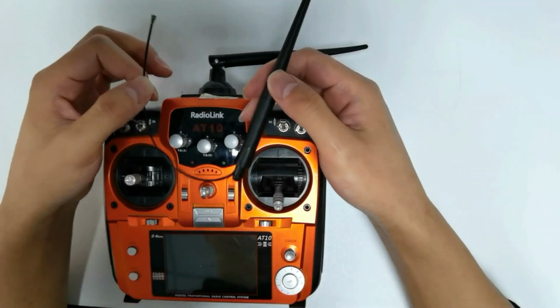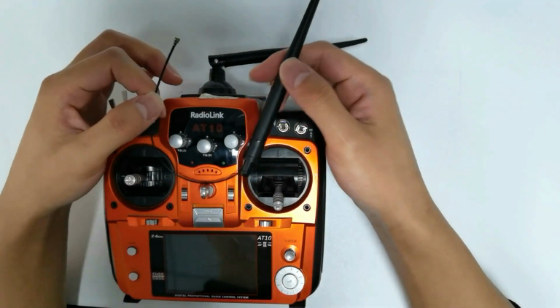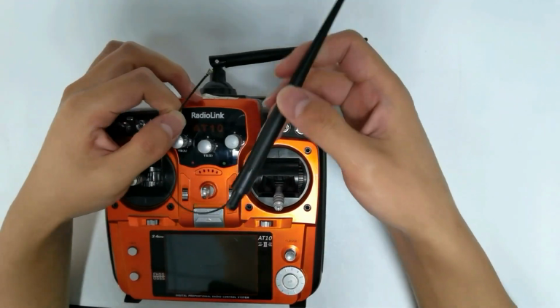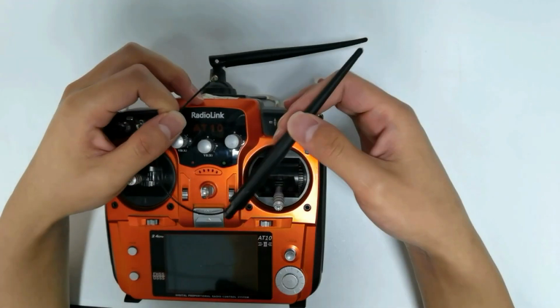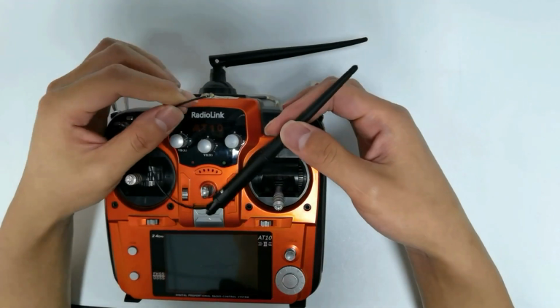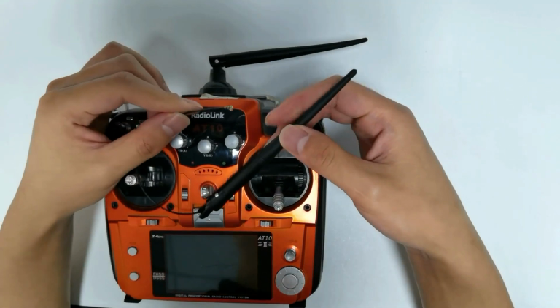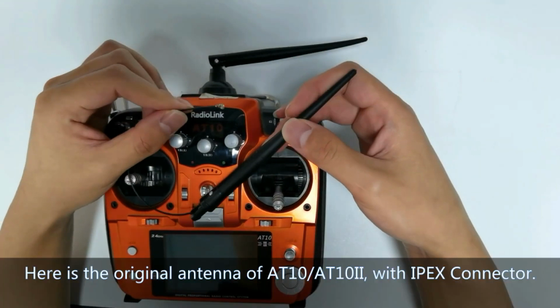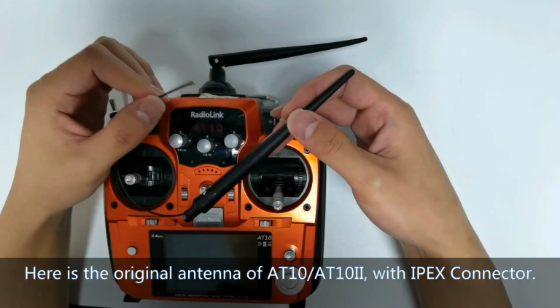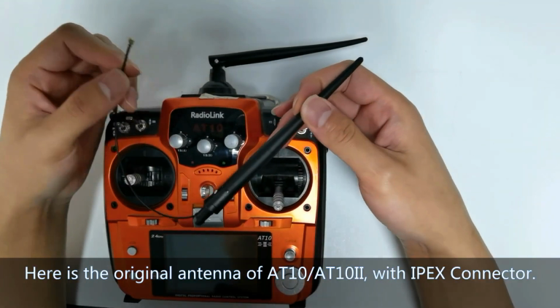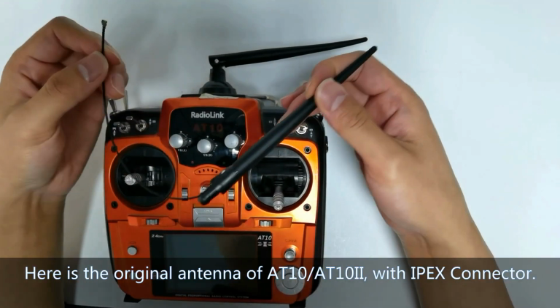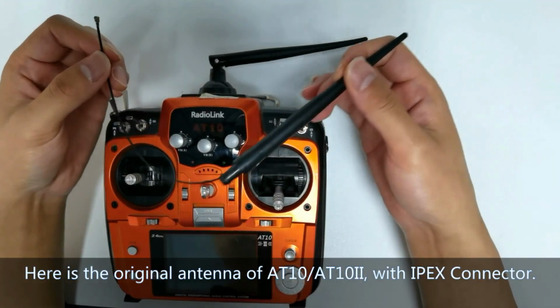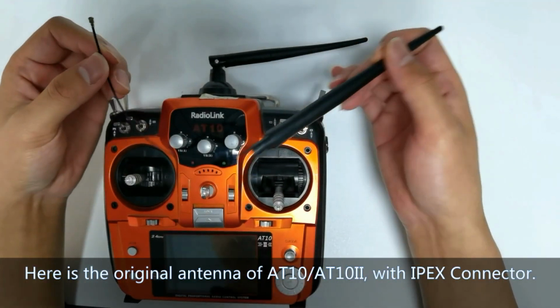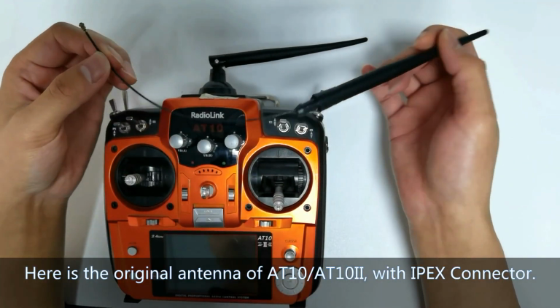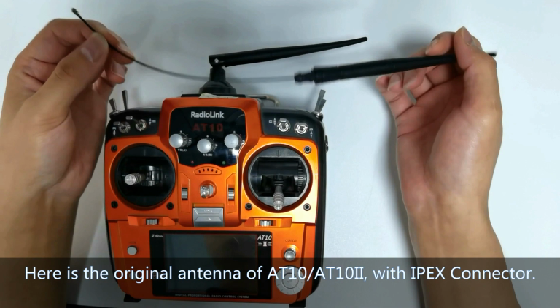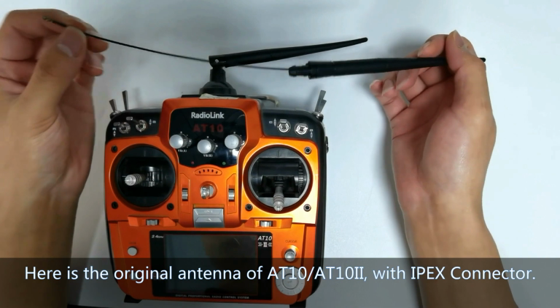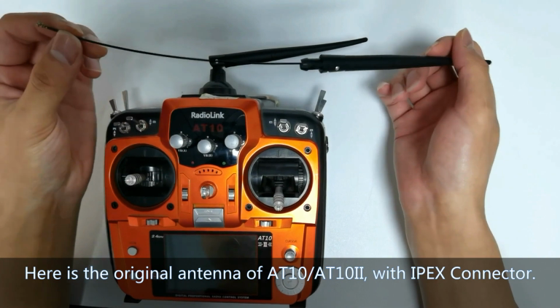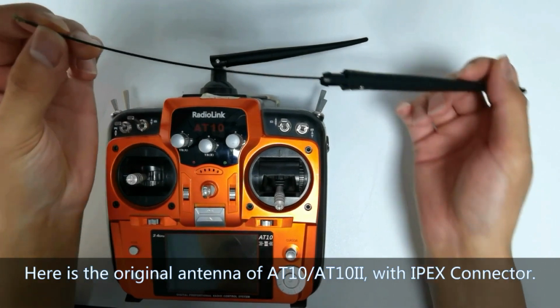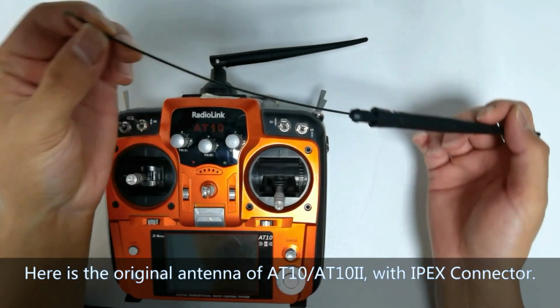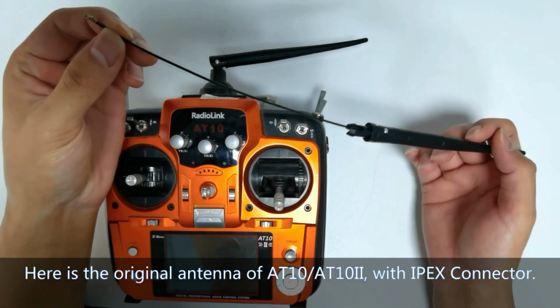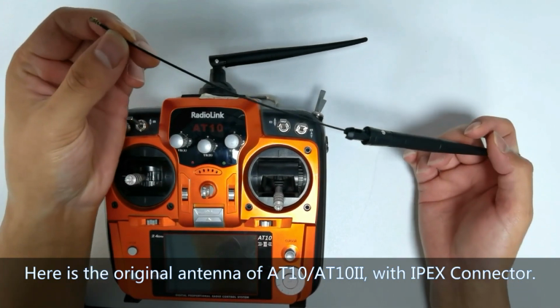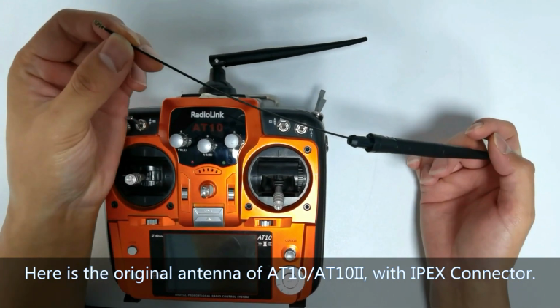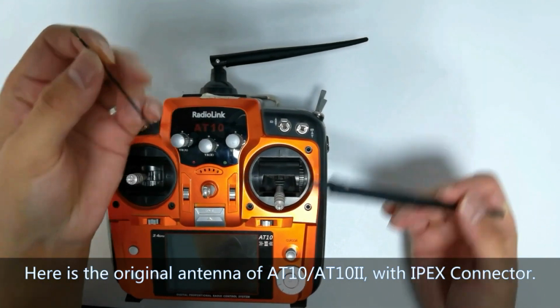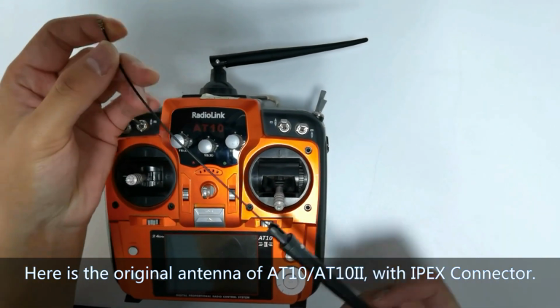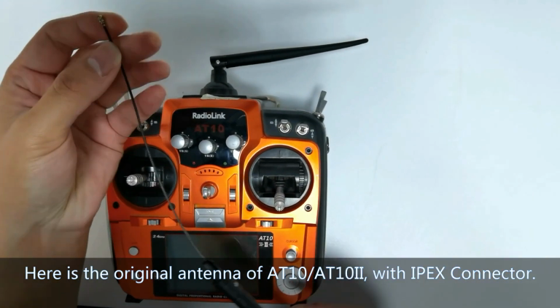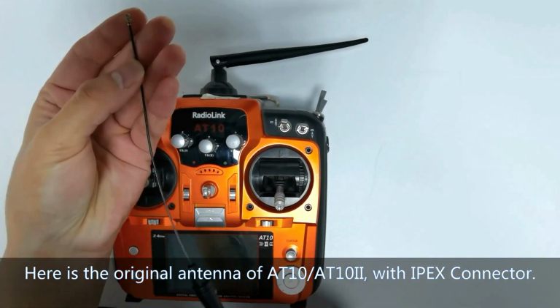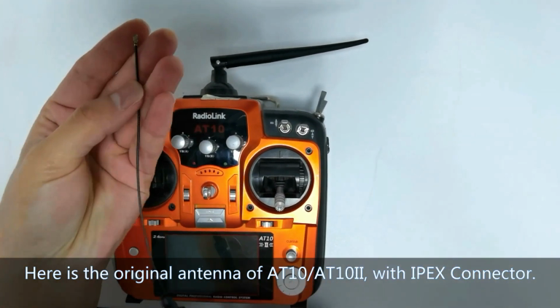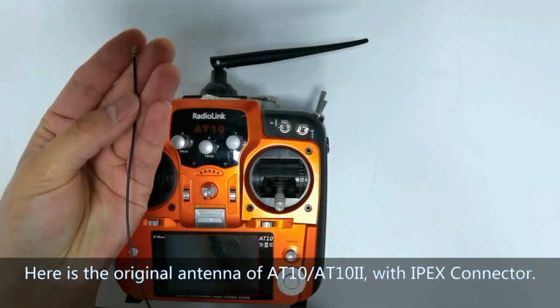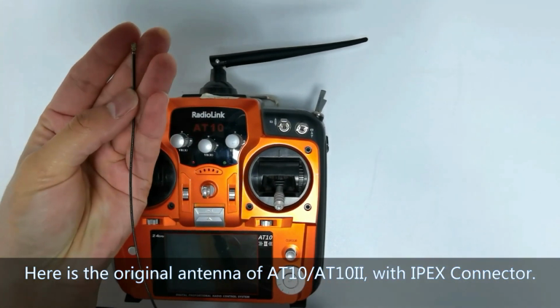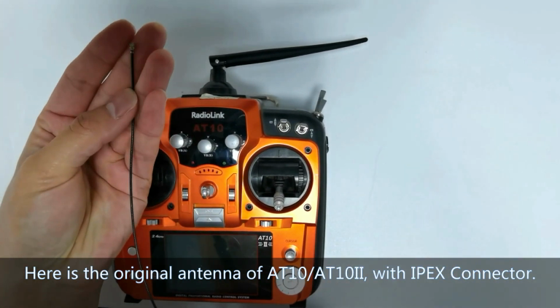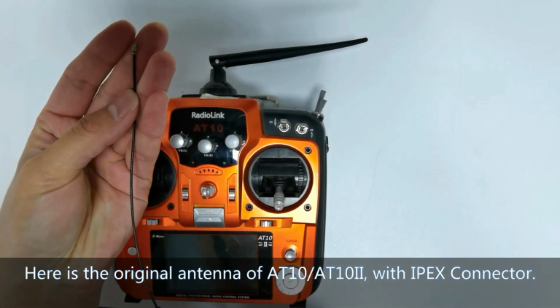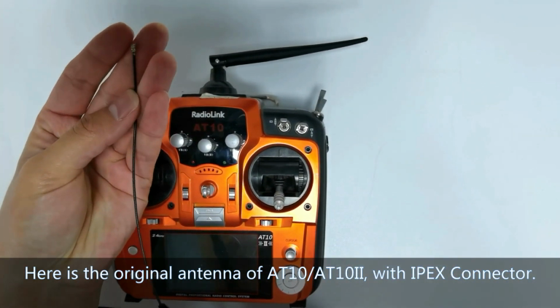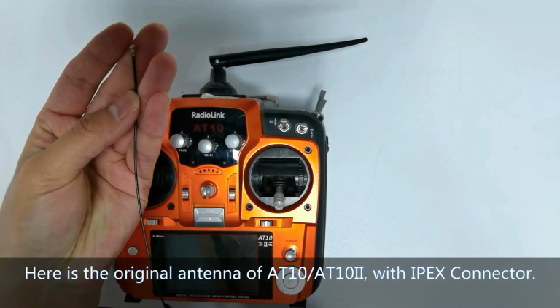Here is the original antenna of the 8010 or 80102 with an IPEX connector.